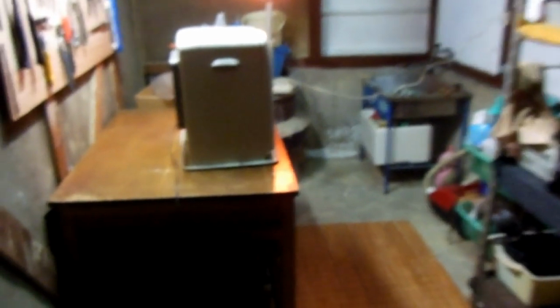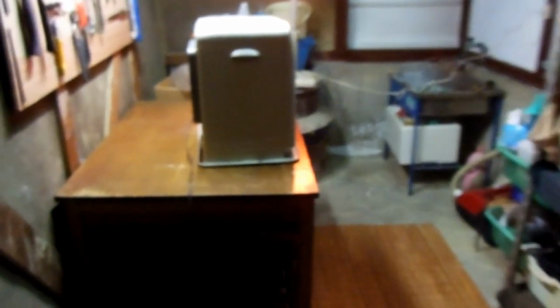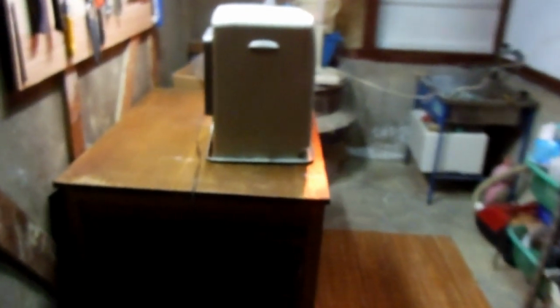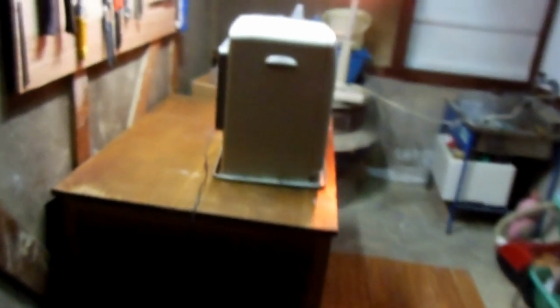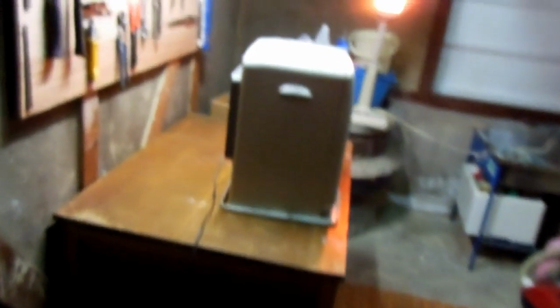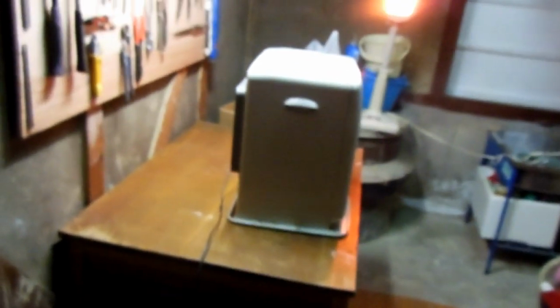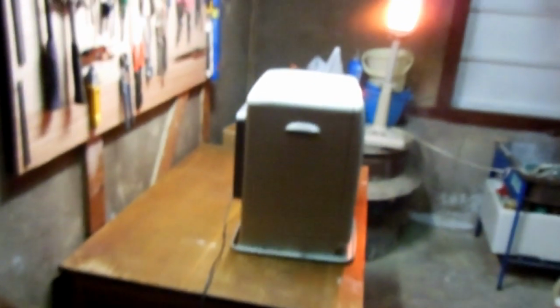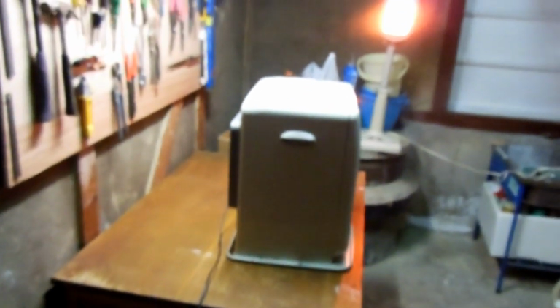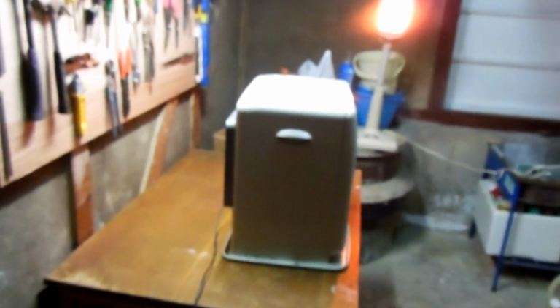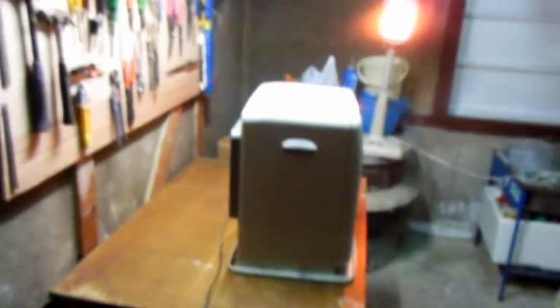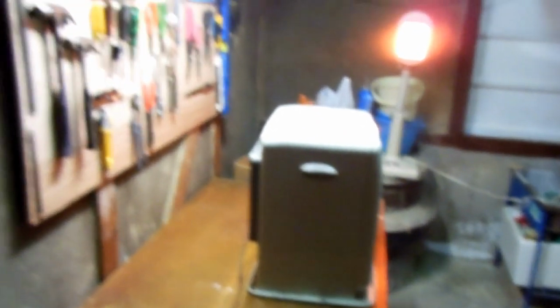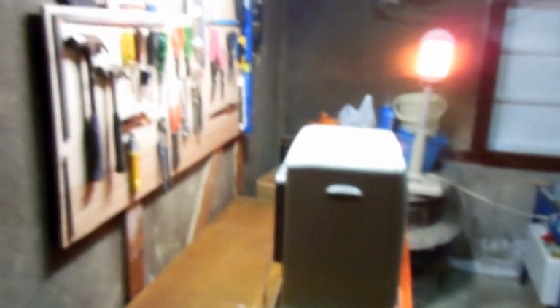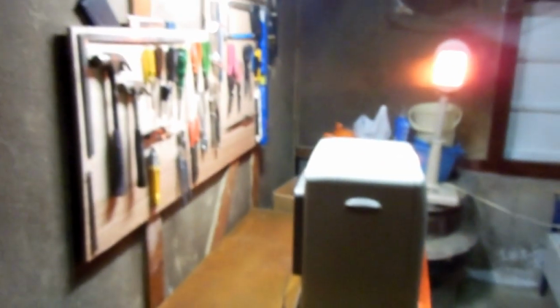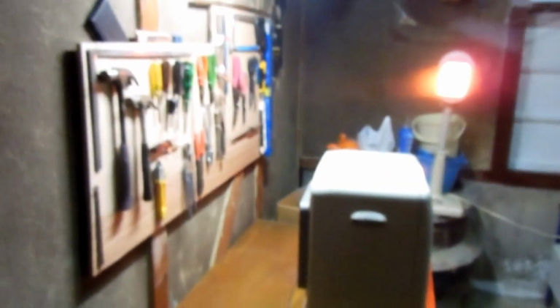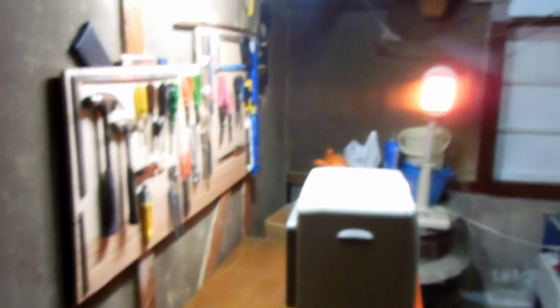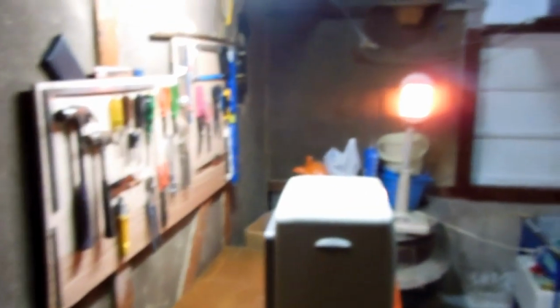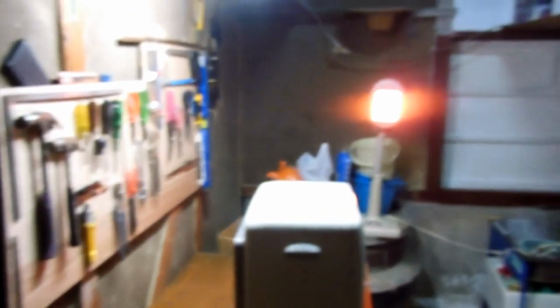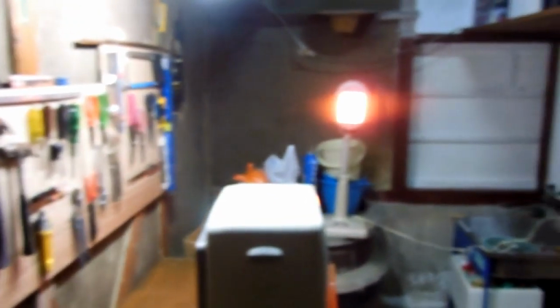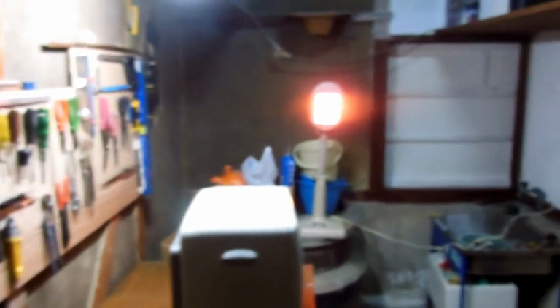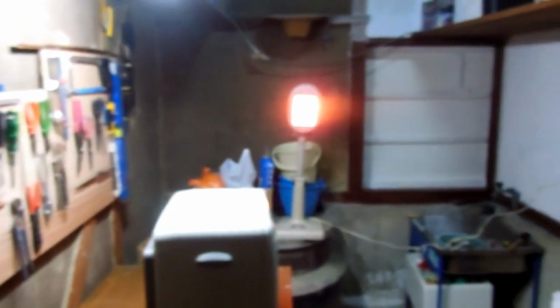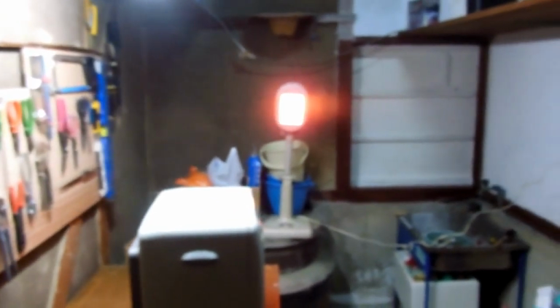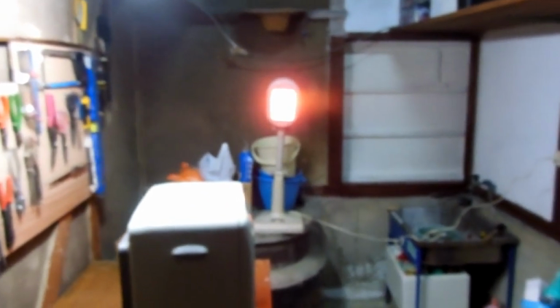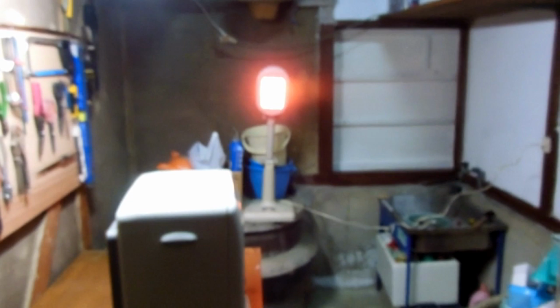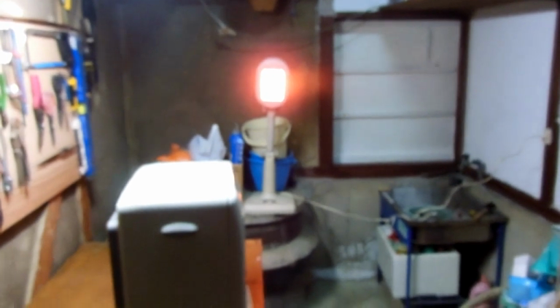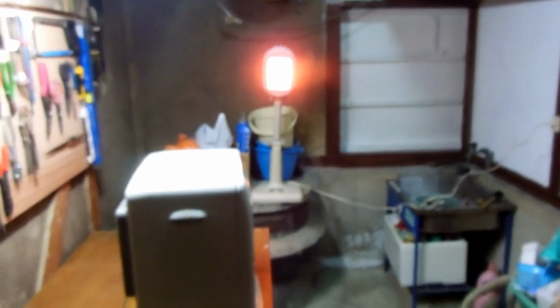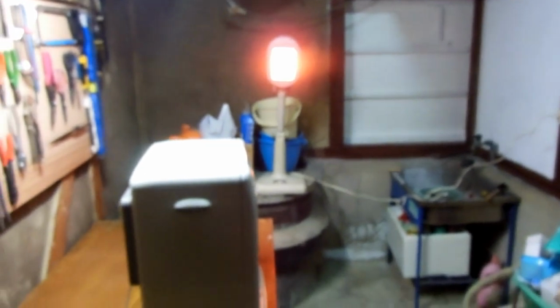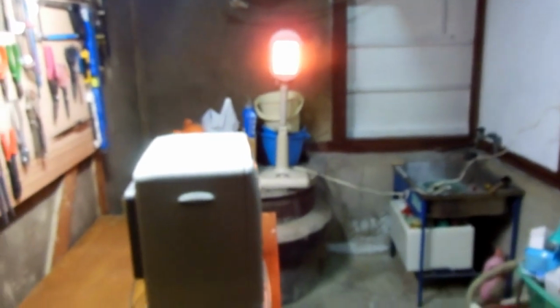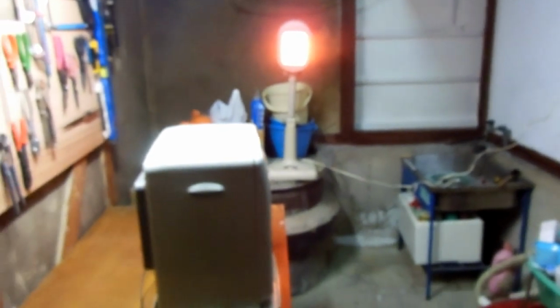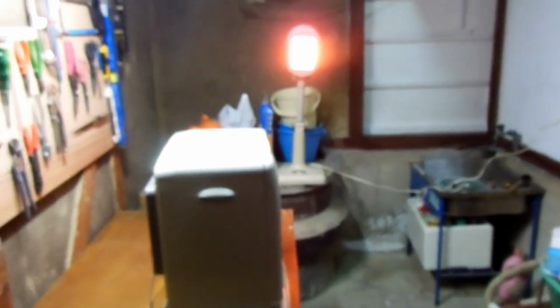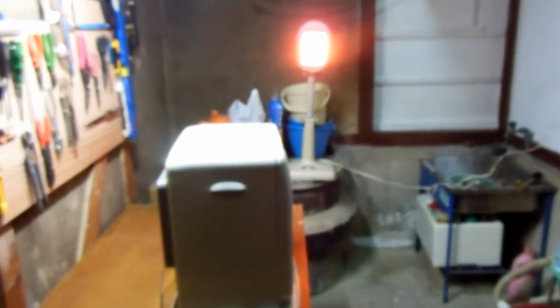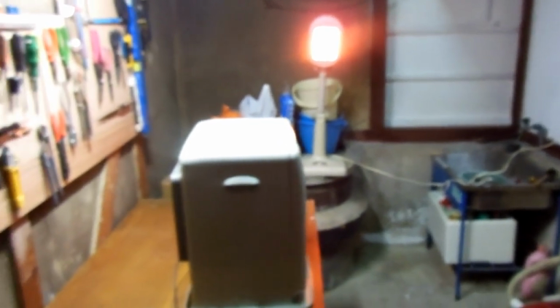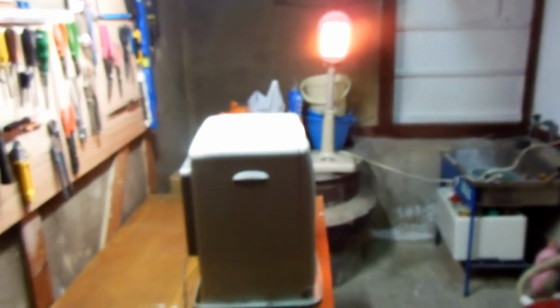Ten o'clock at night in the workshop, six degrees outside, six degrees inside.